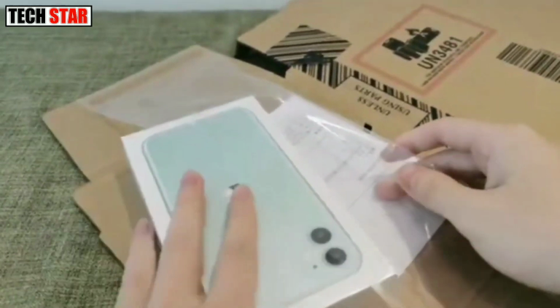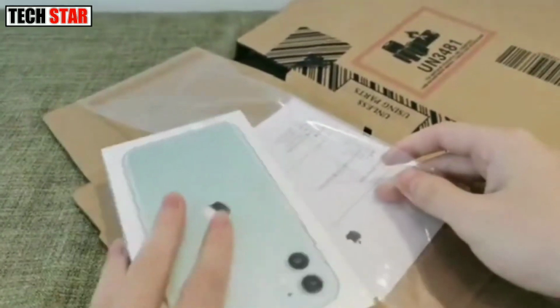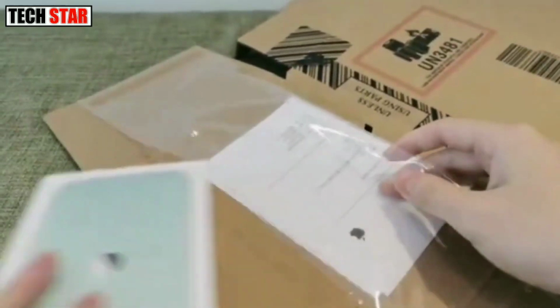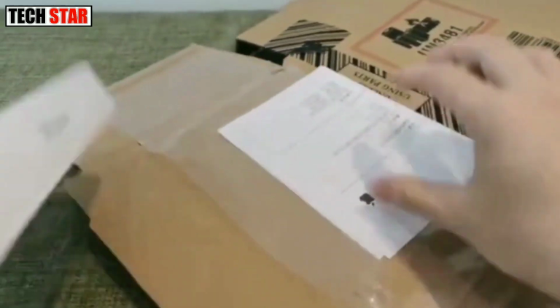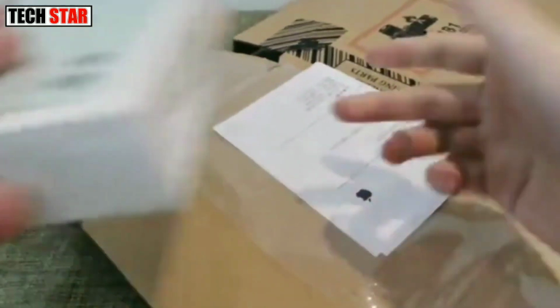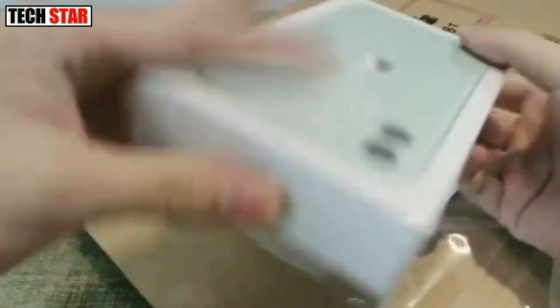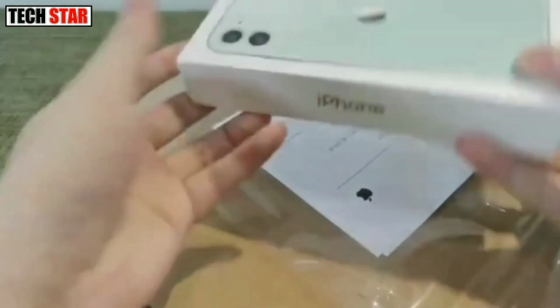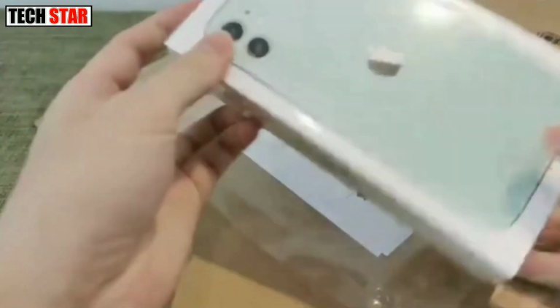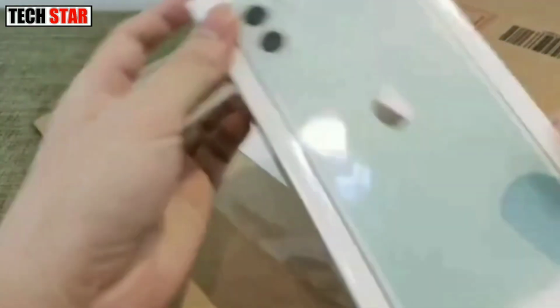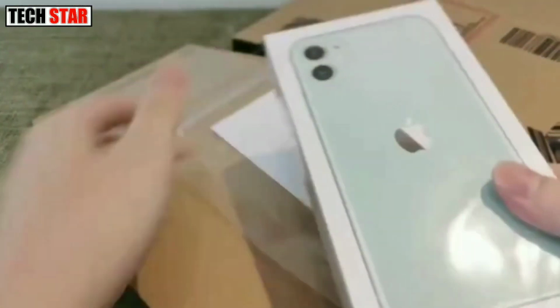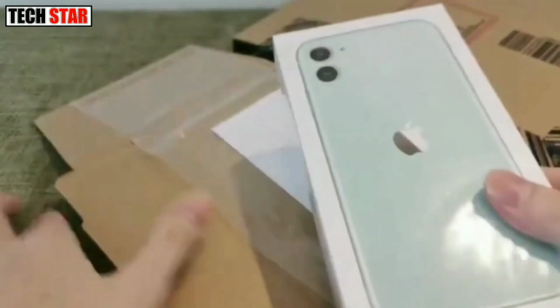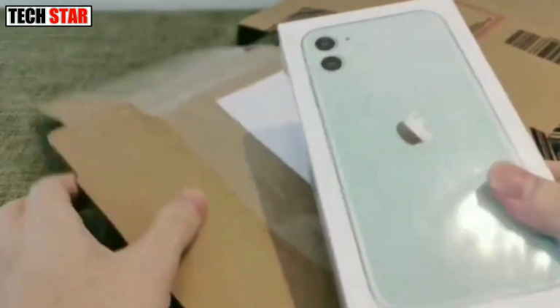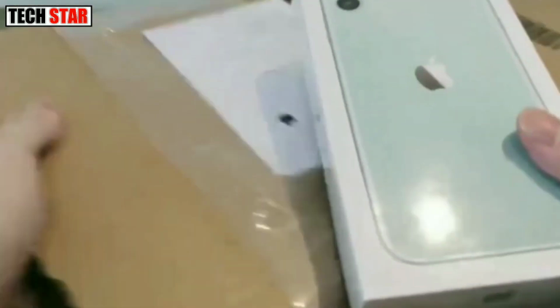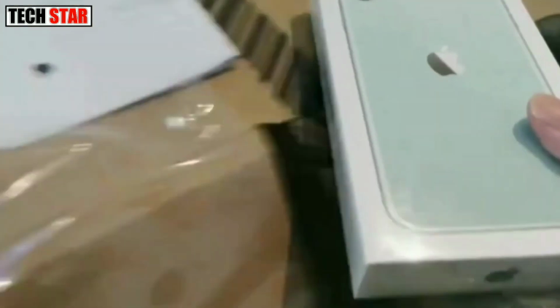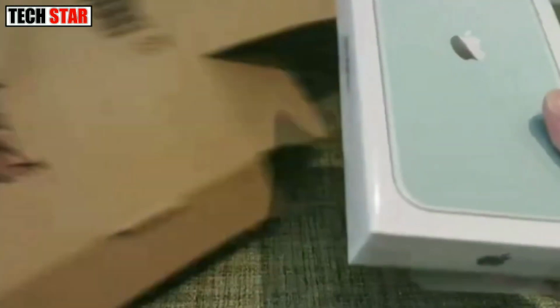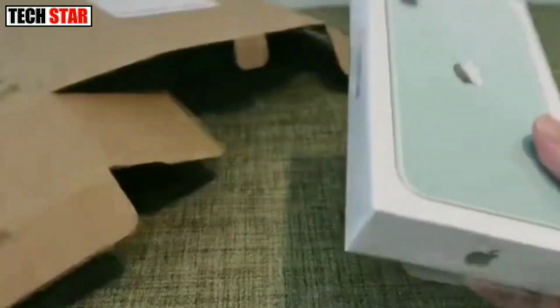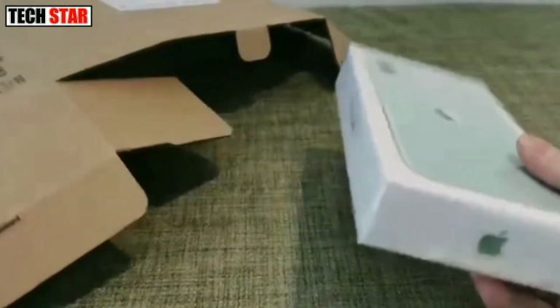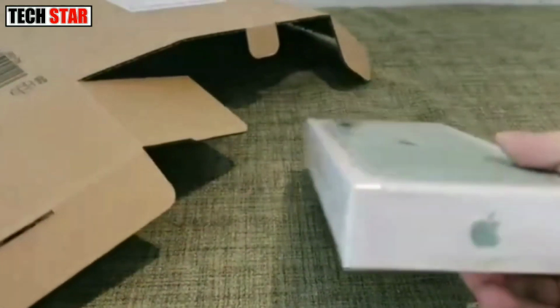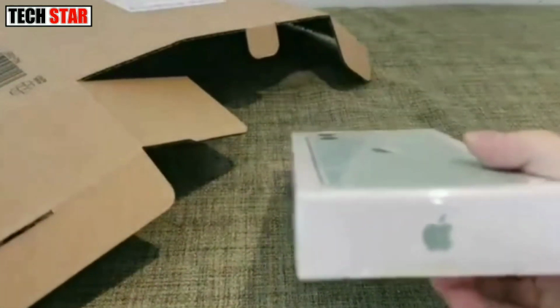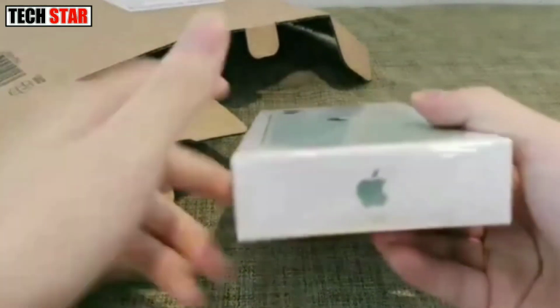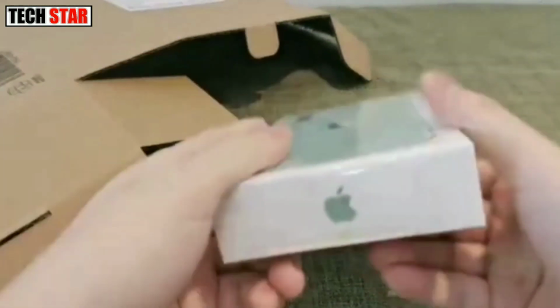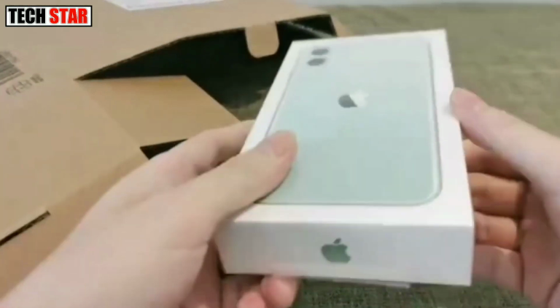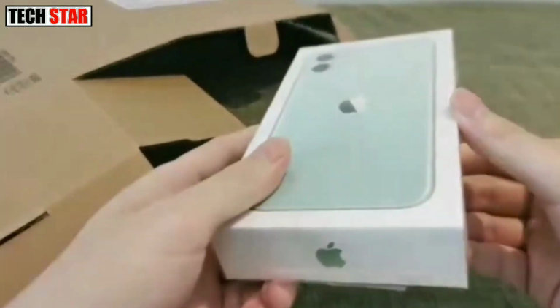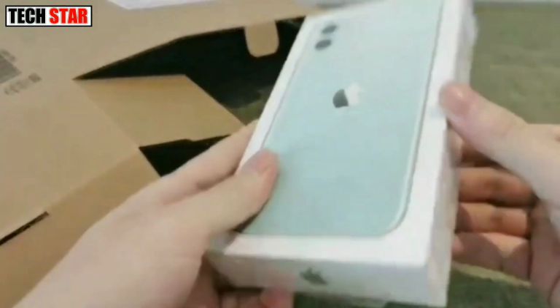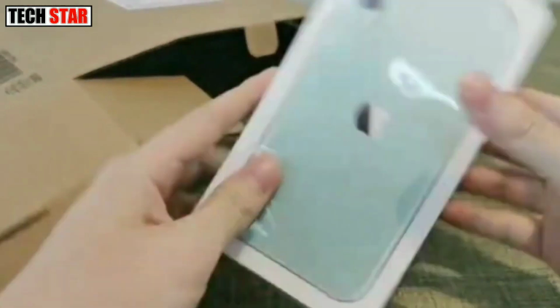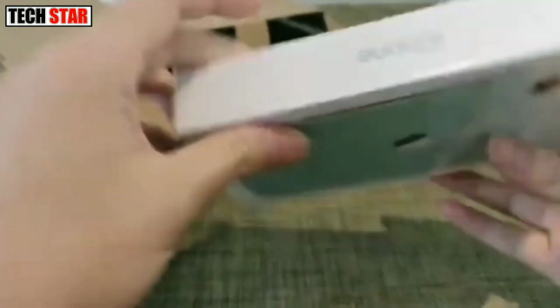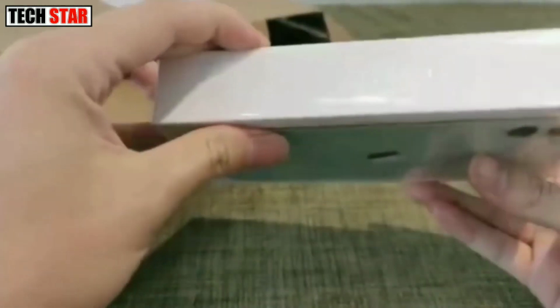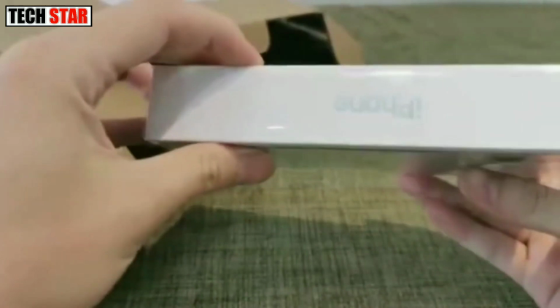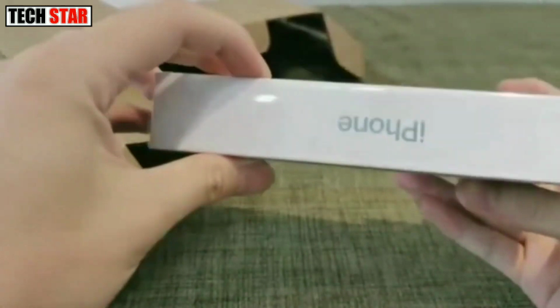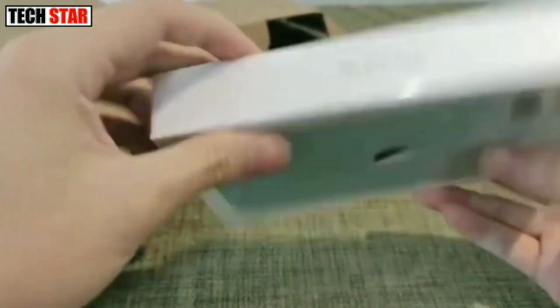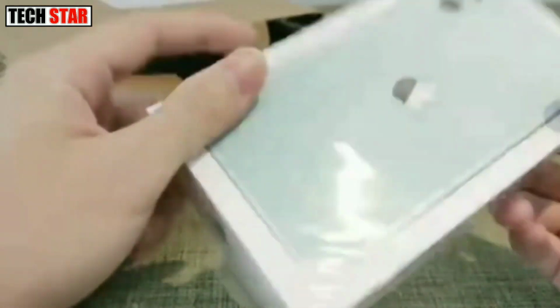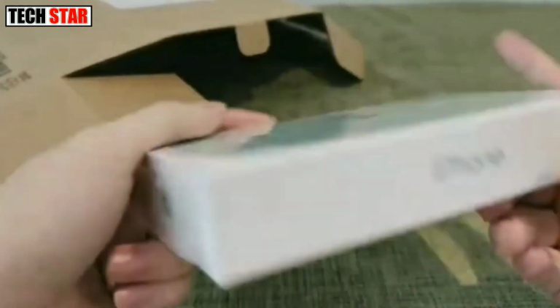The iPhone 12 mini supports wireless charging as well as proprietary fast charging.